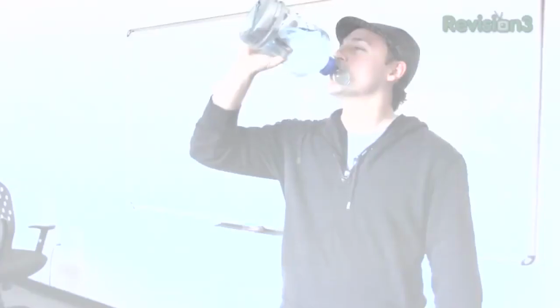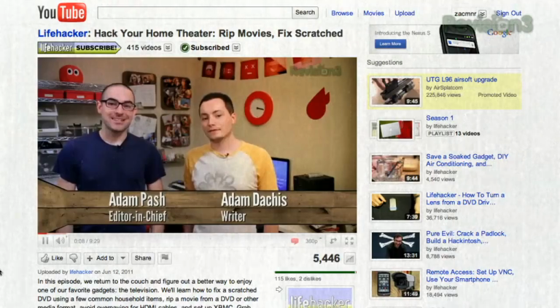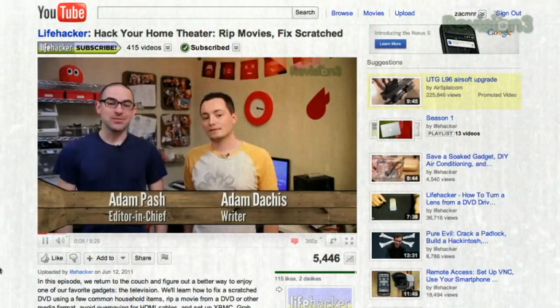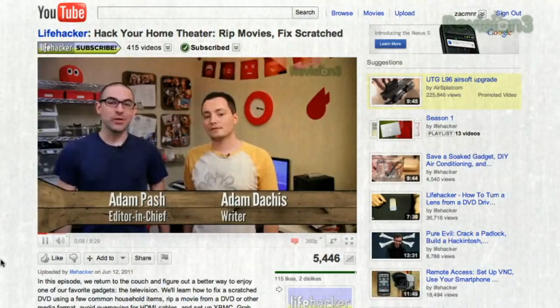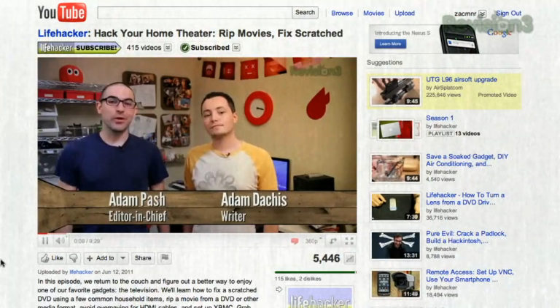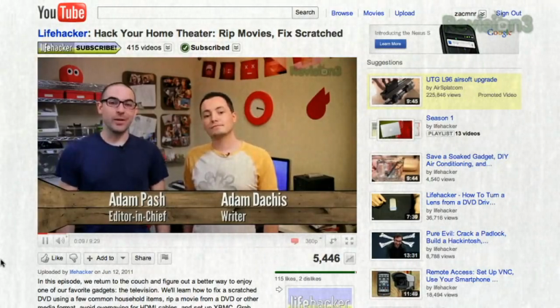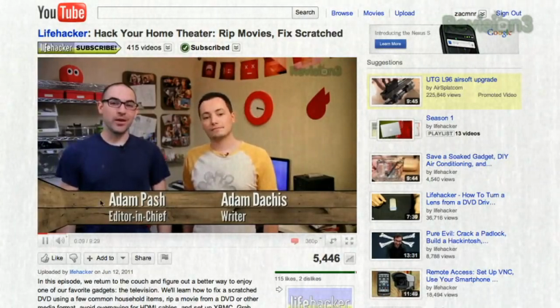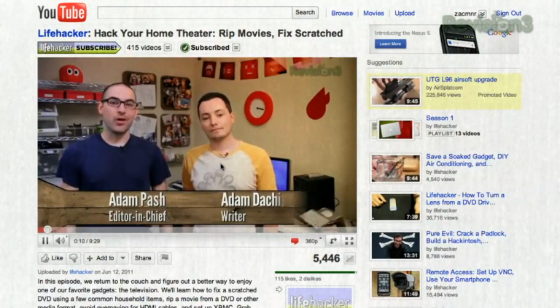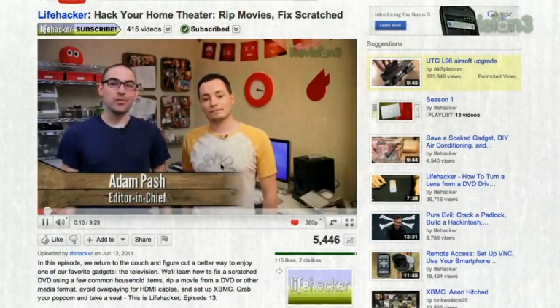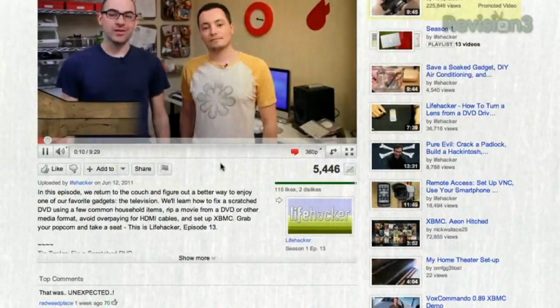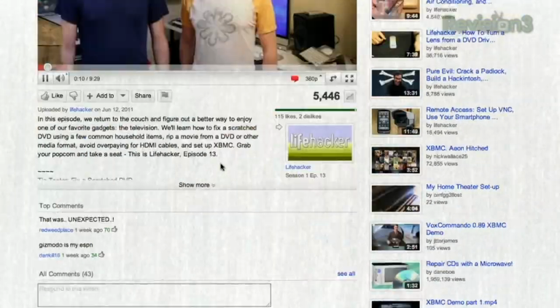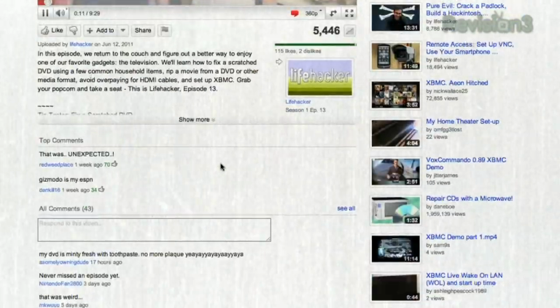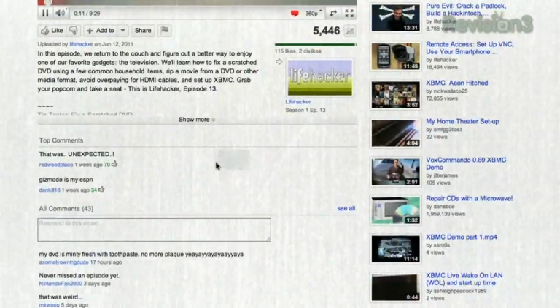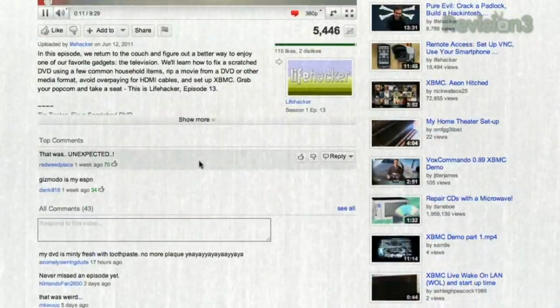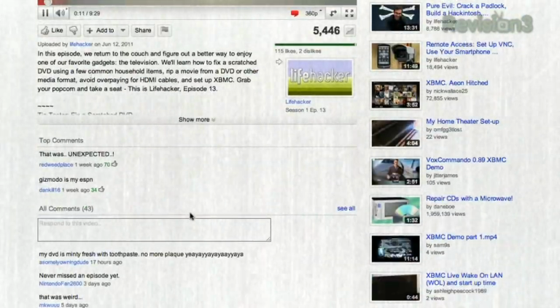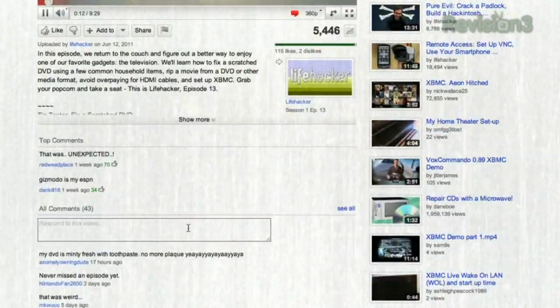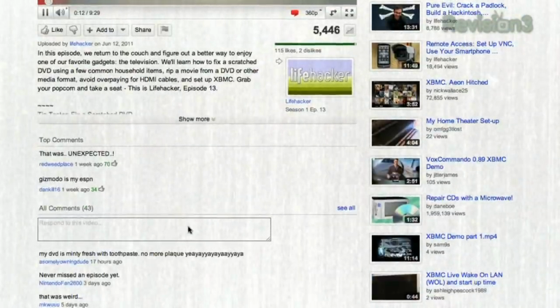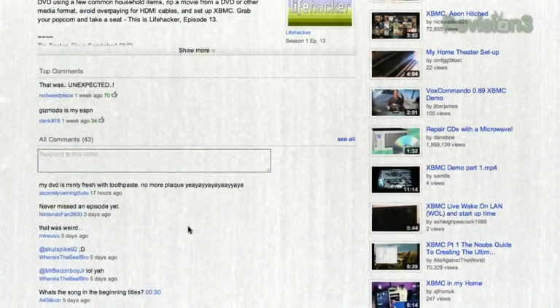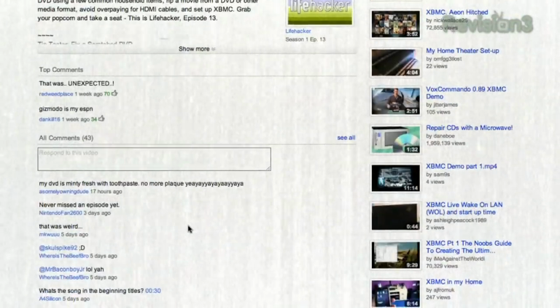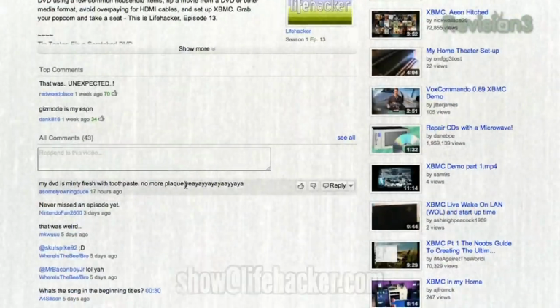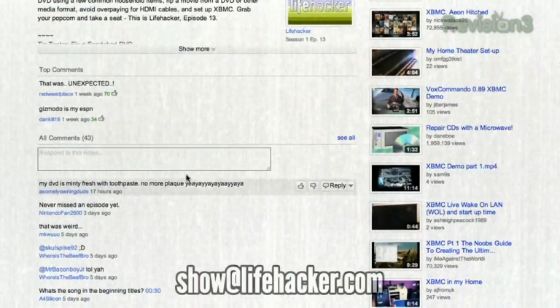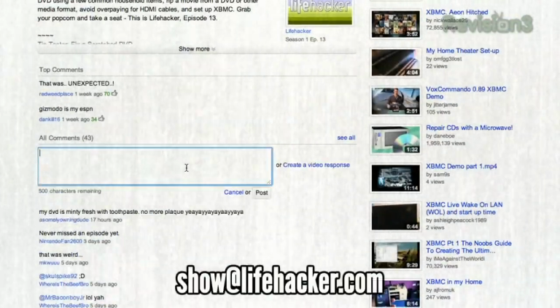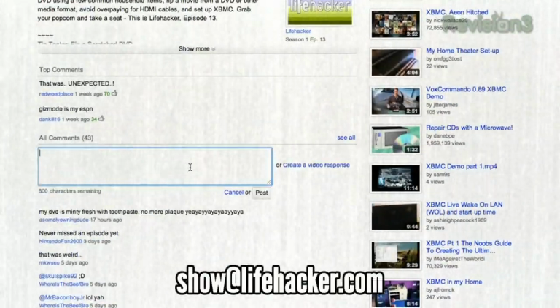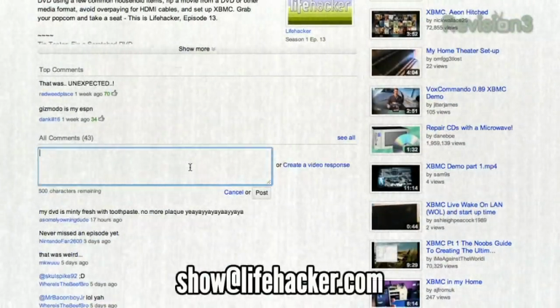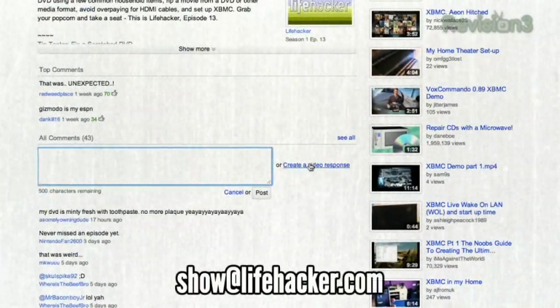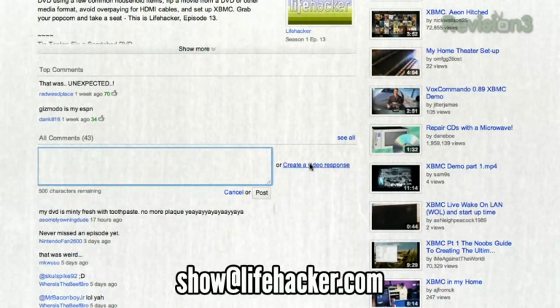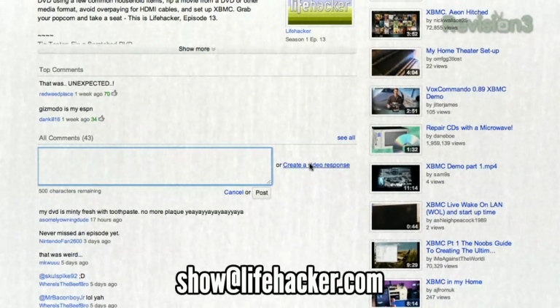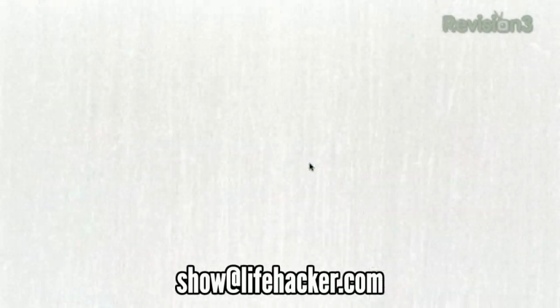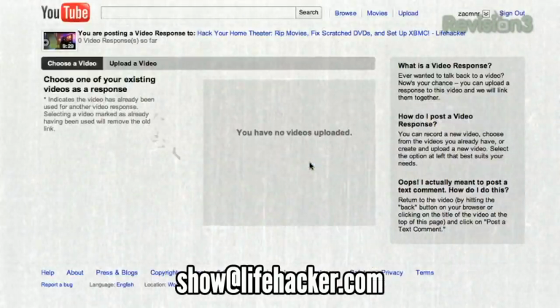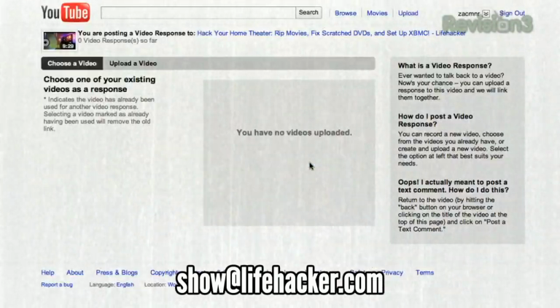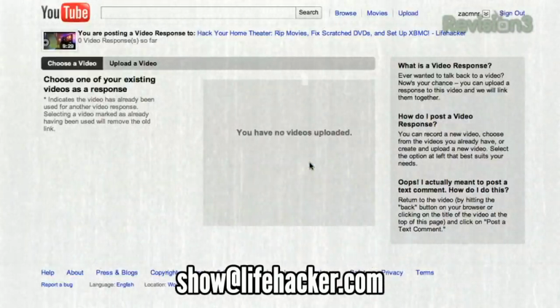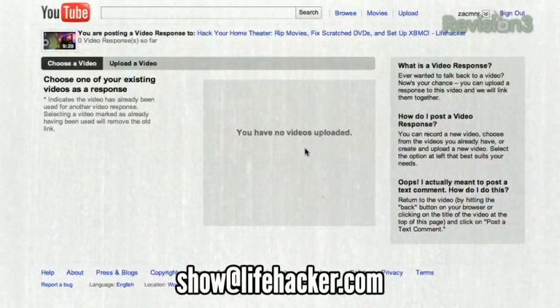Have a tip that you'd like to share with Lifehacker? Send us a video response to show at lifehacker.com or respond to this video on YouTube.